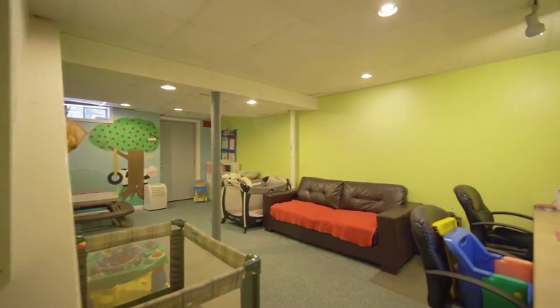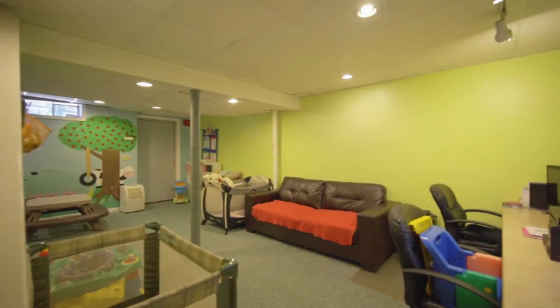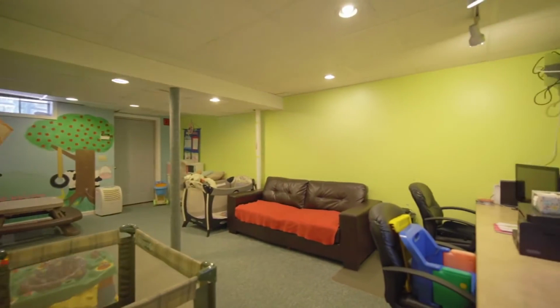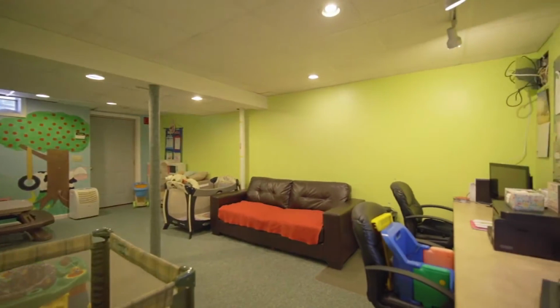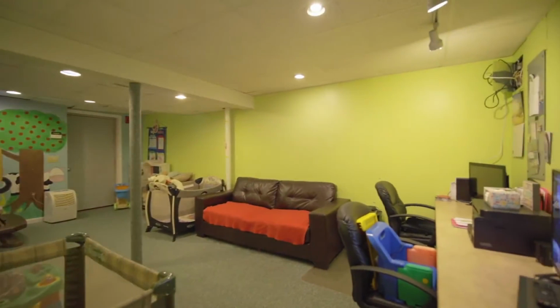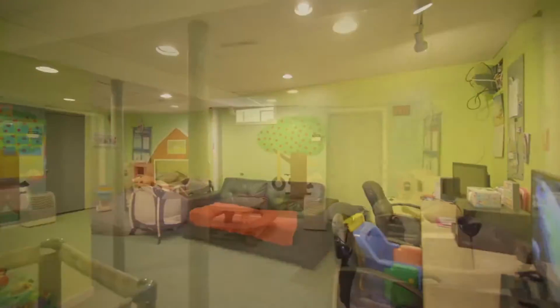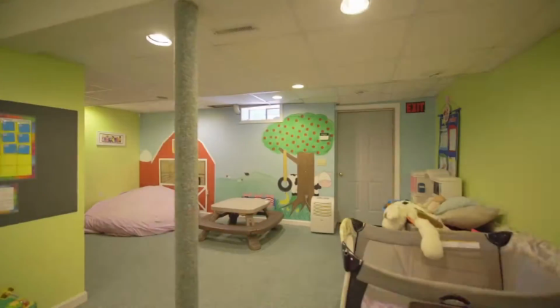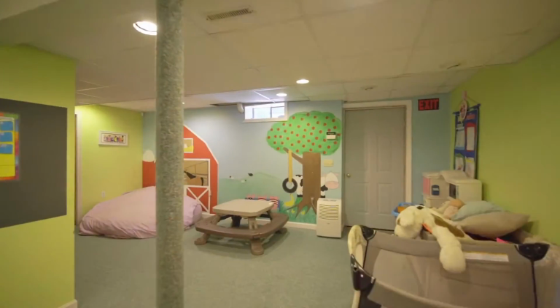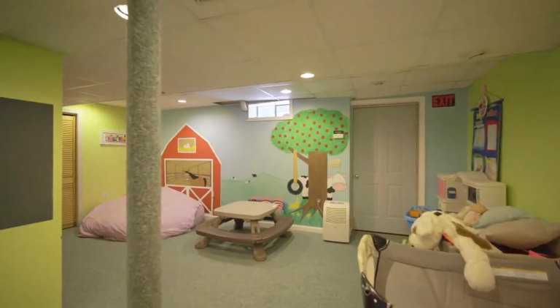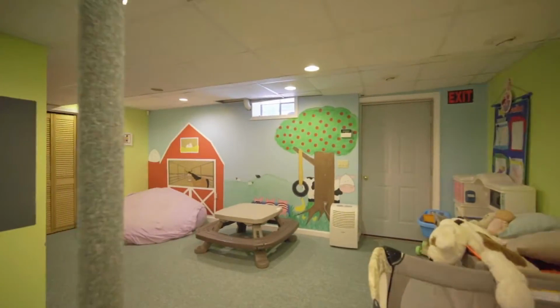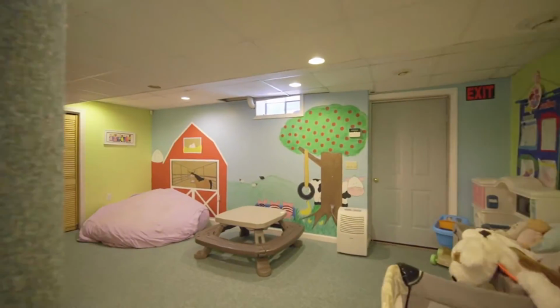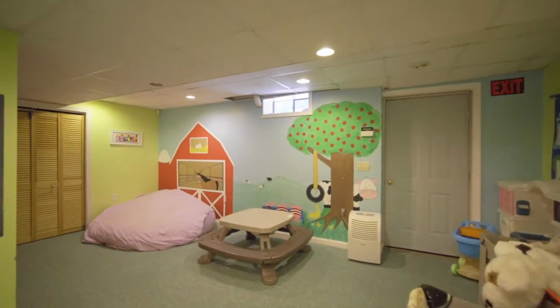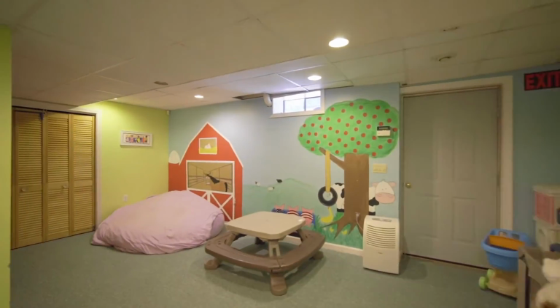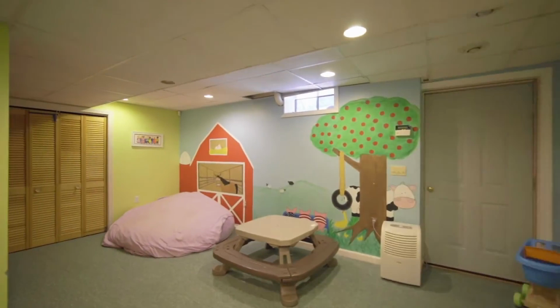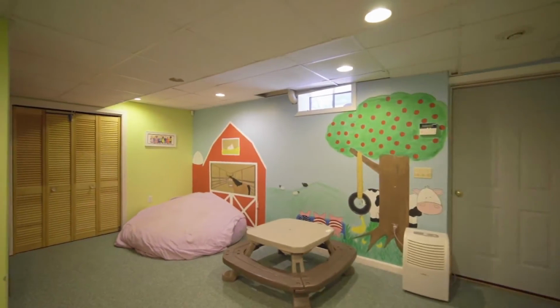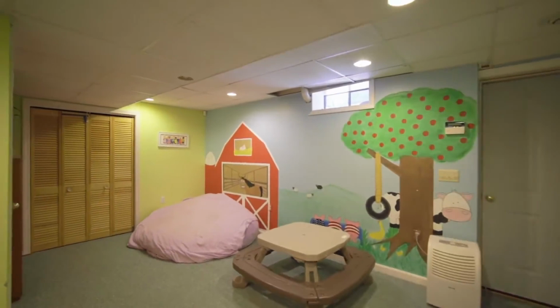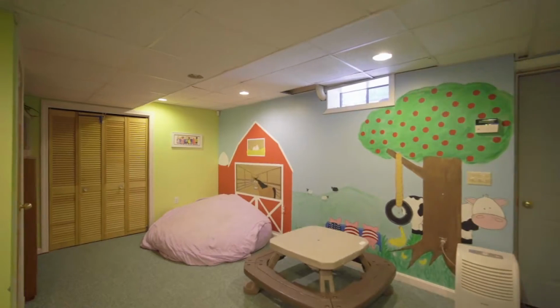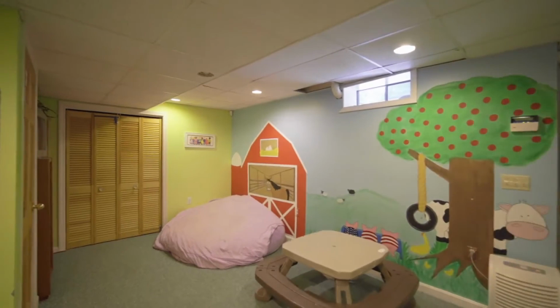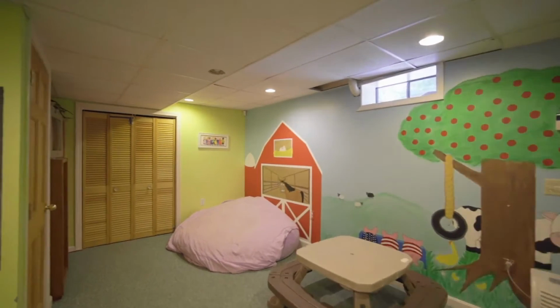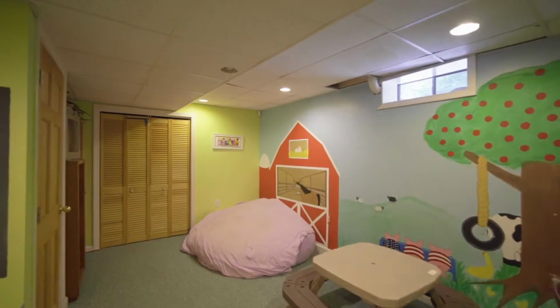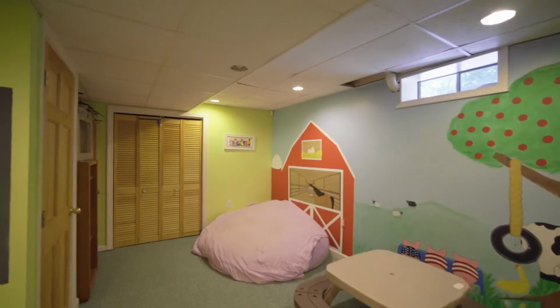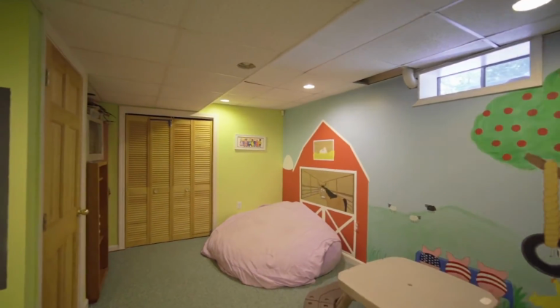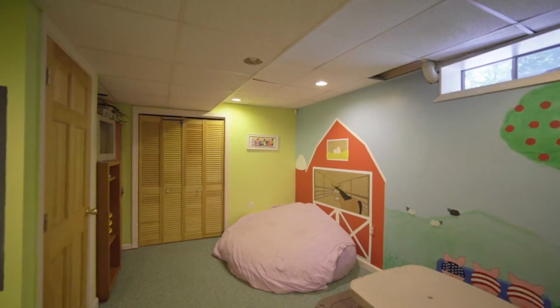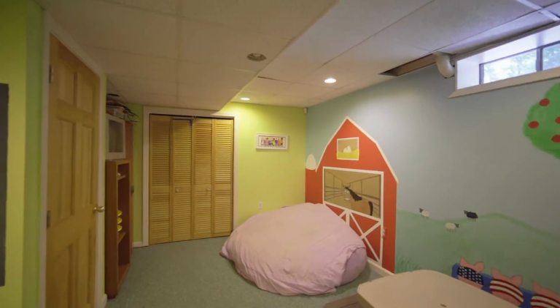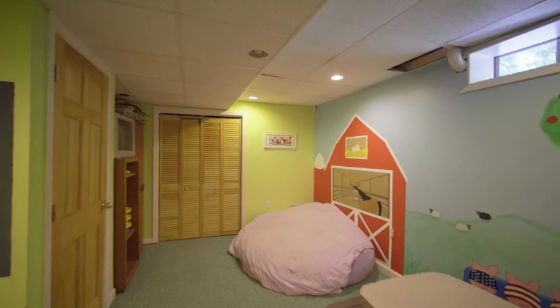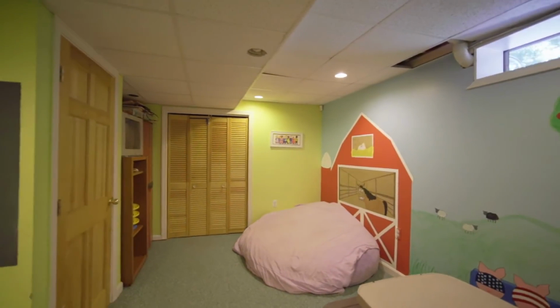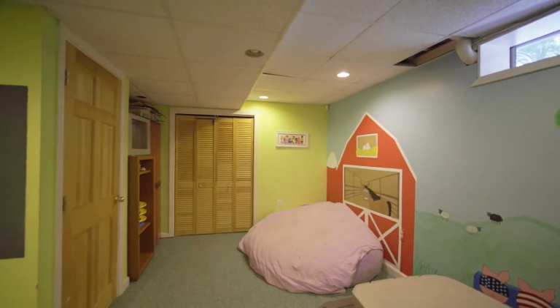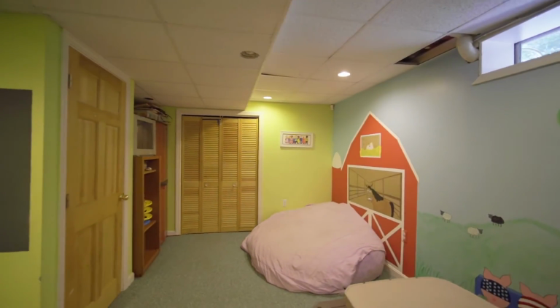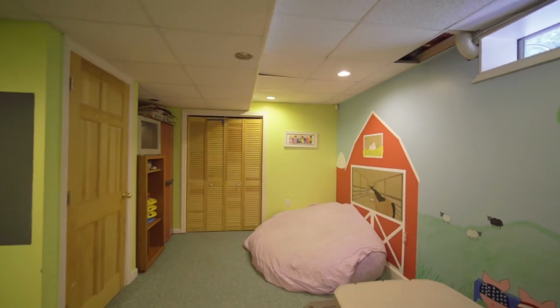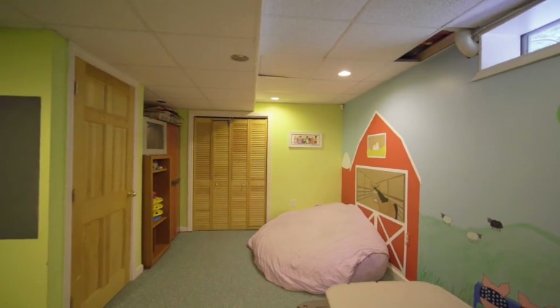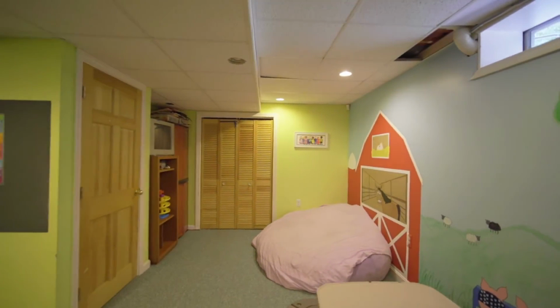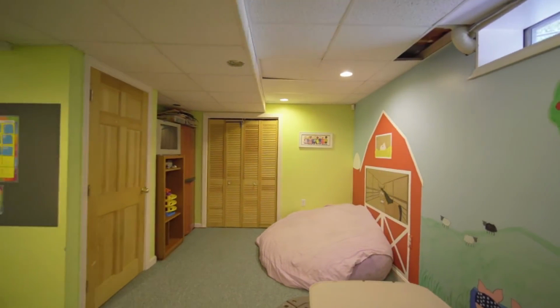The basement offers flexibility whether you're looking for a place for the kids to play or maybe an at-home office to gain some privacy.